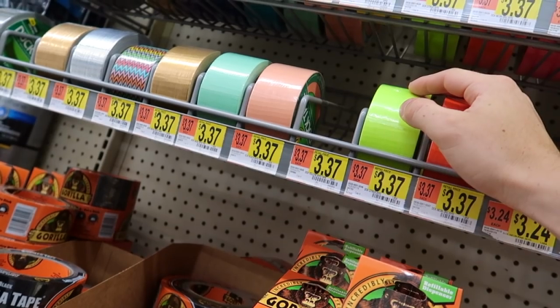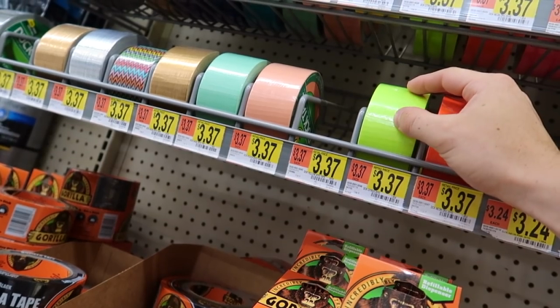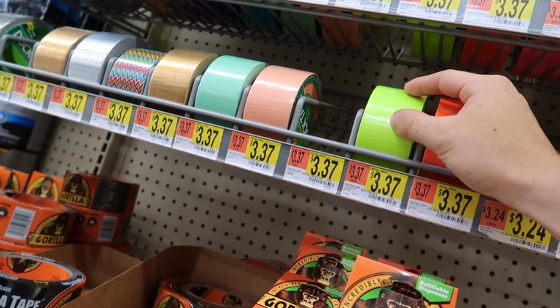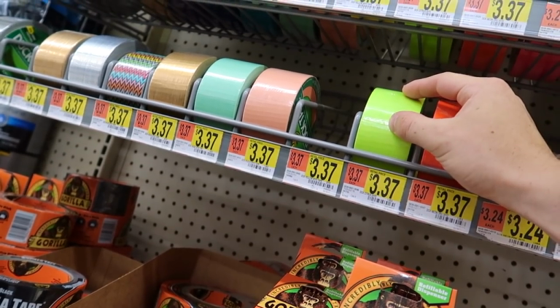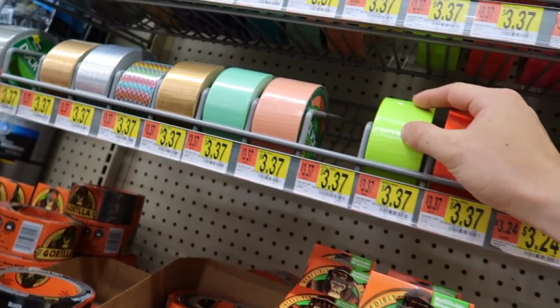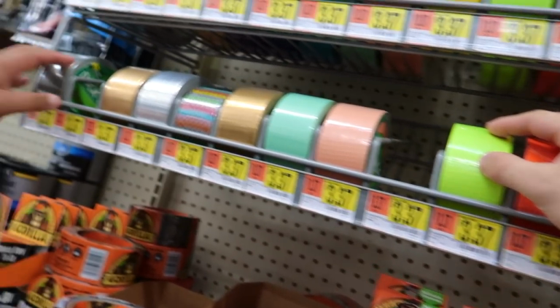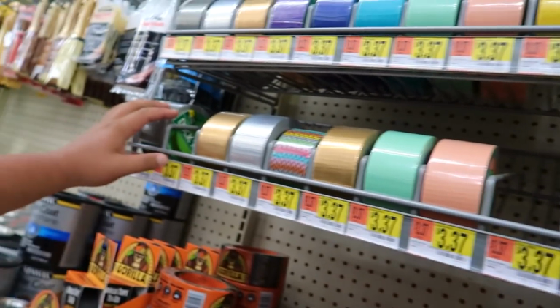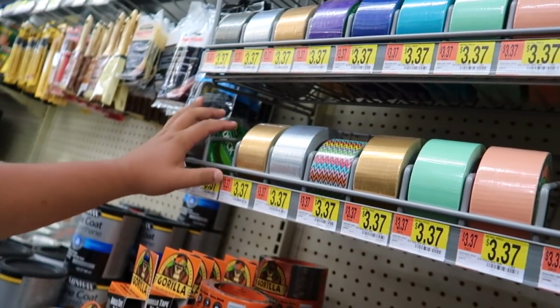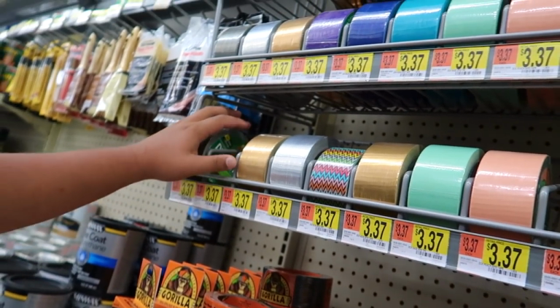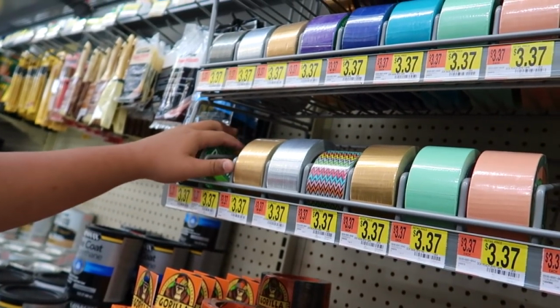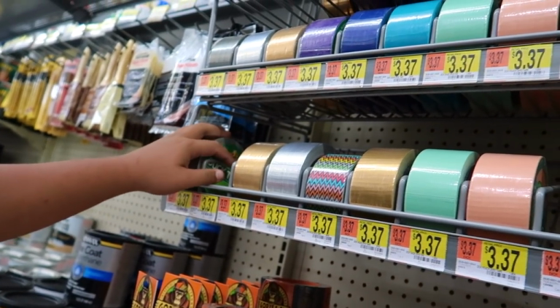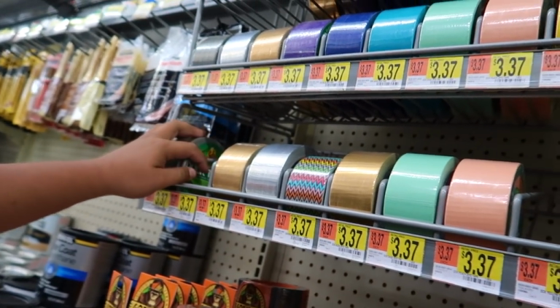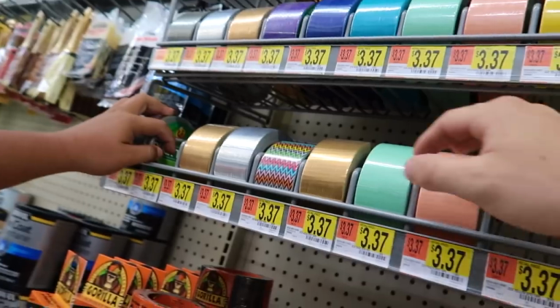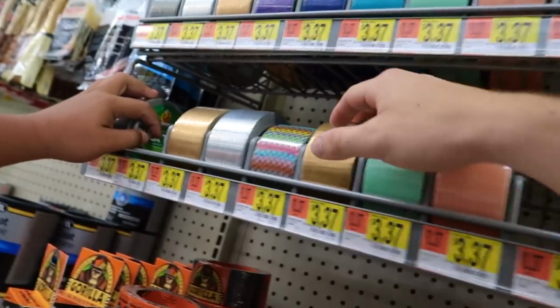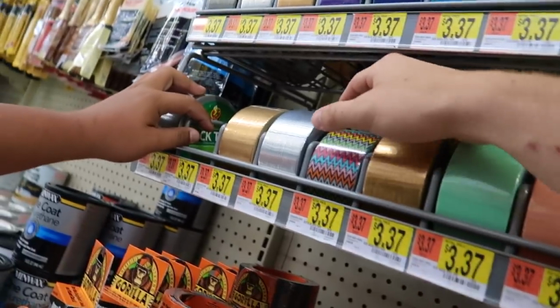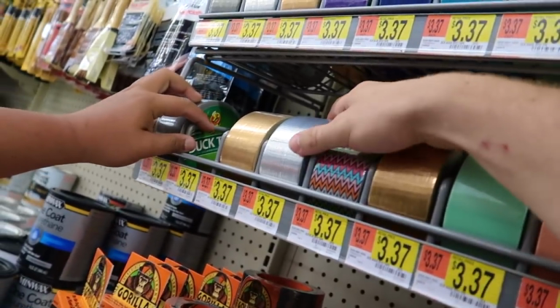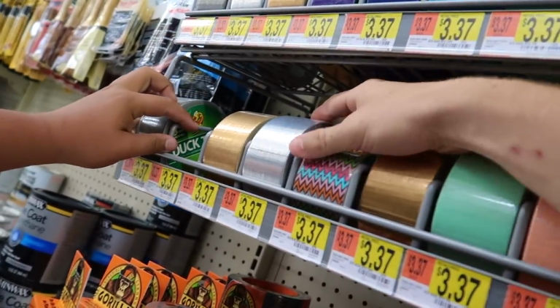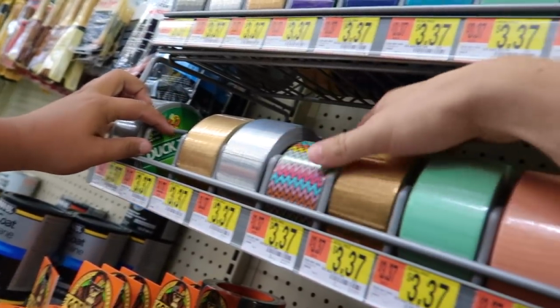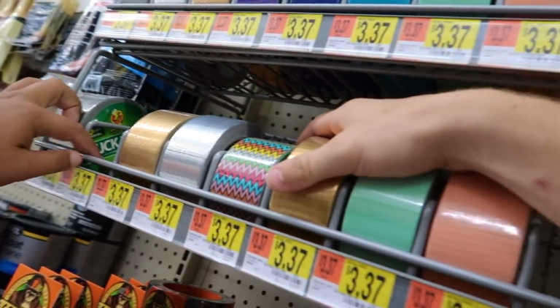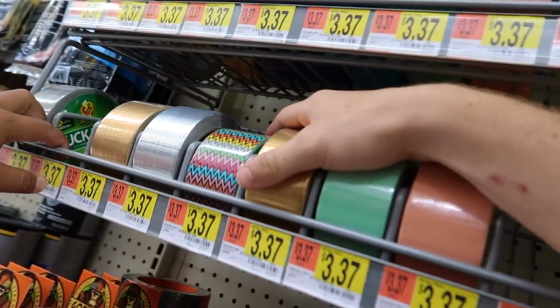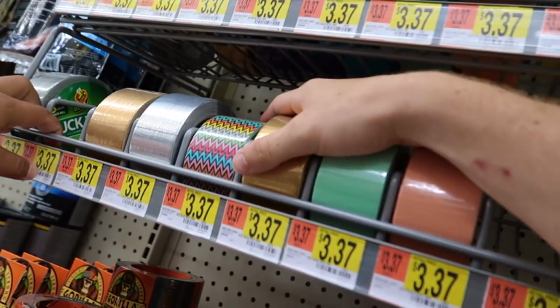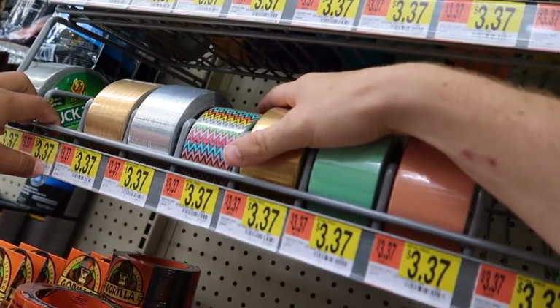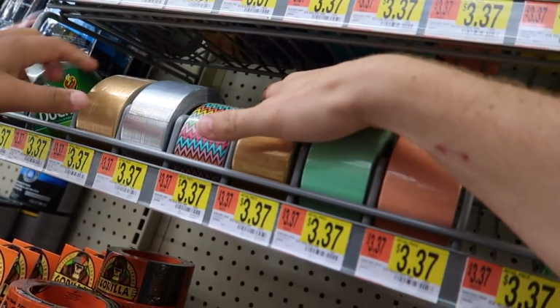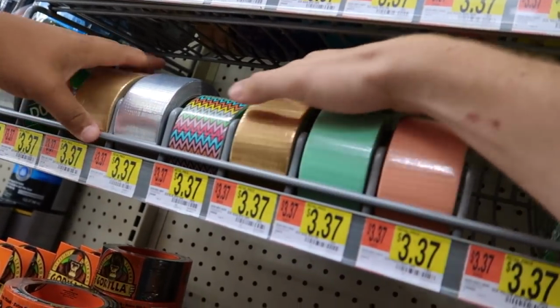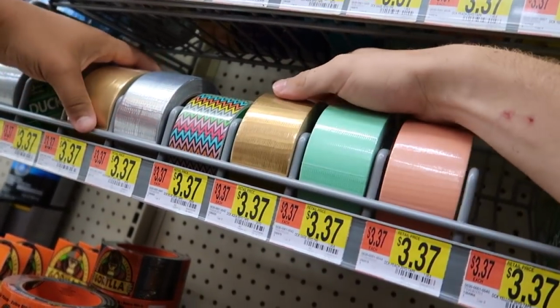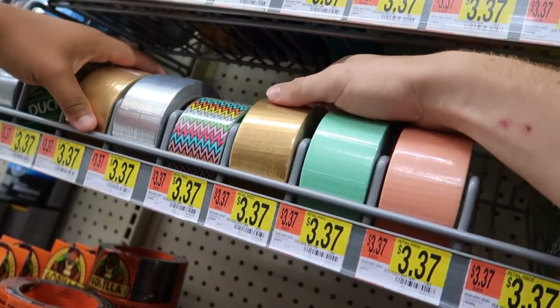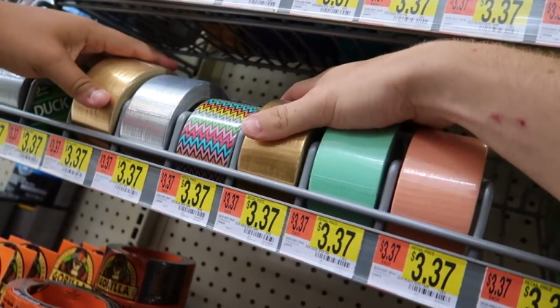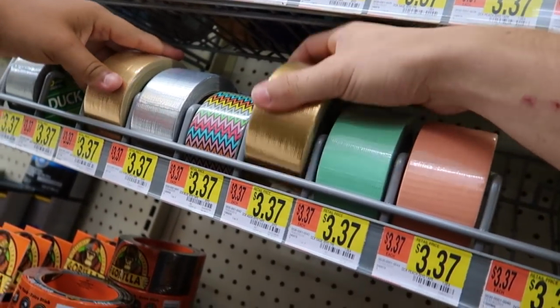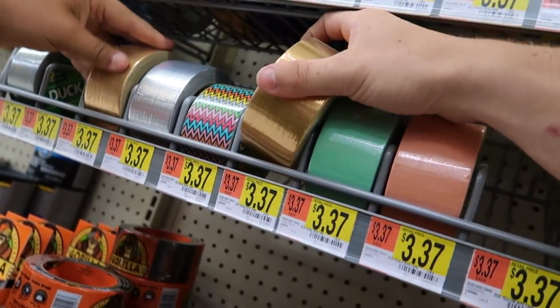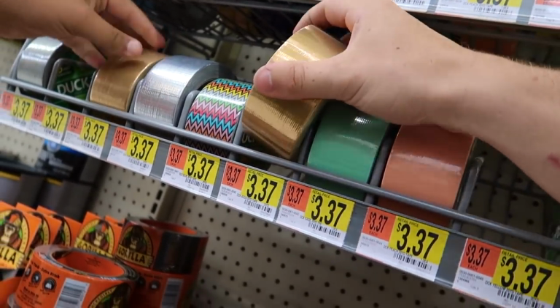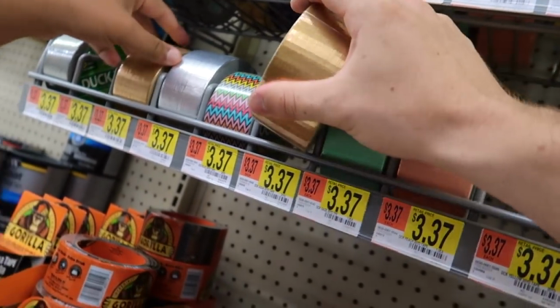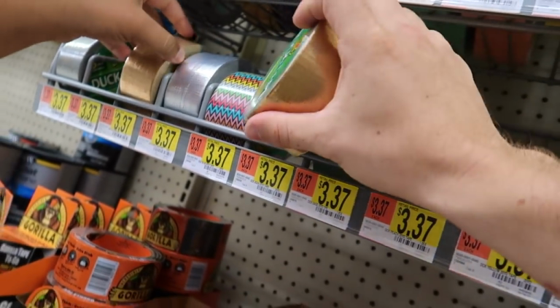Let's get black. You want to get this? Gold? Yeah, you can get like gold or something. Let's get gold.